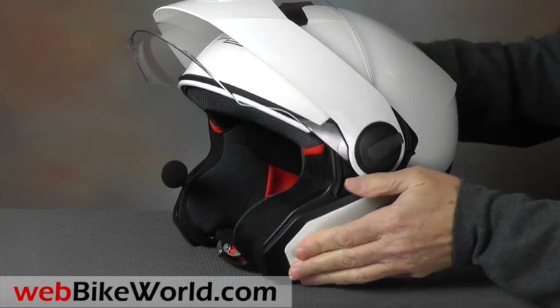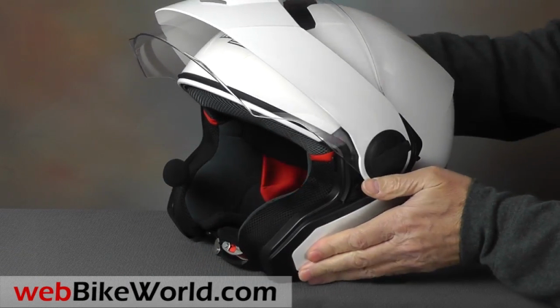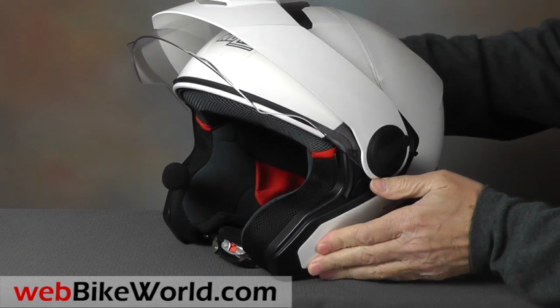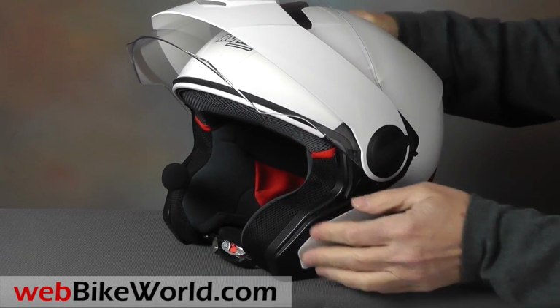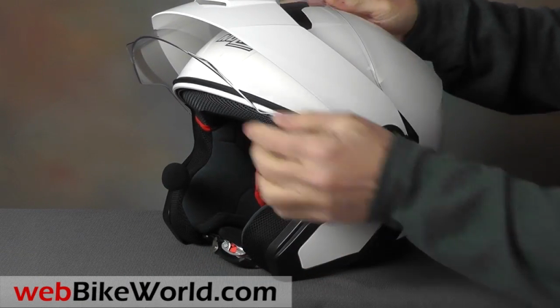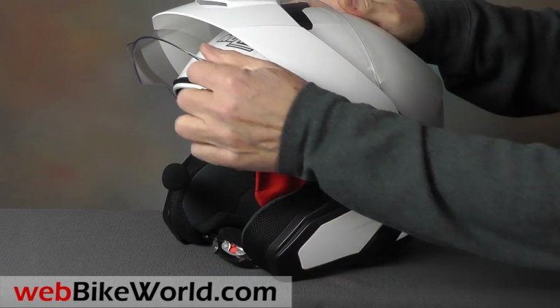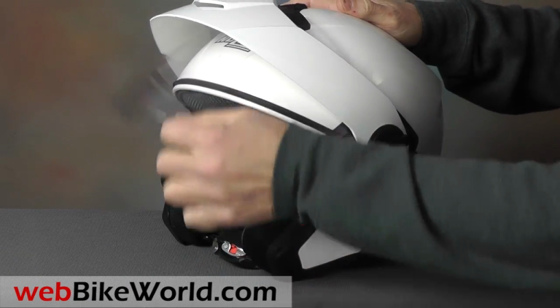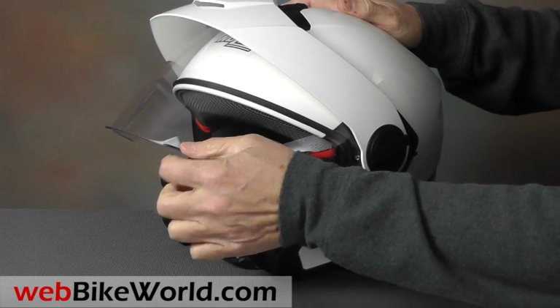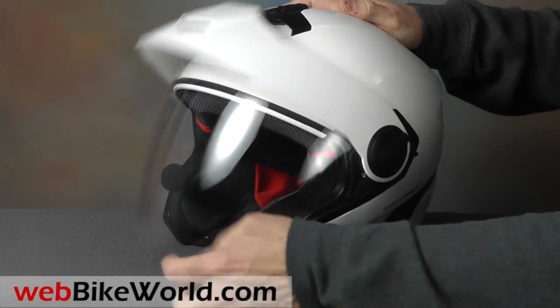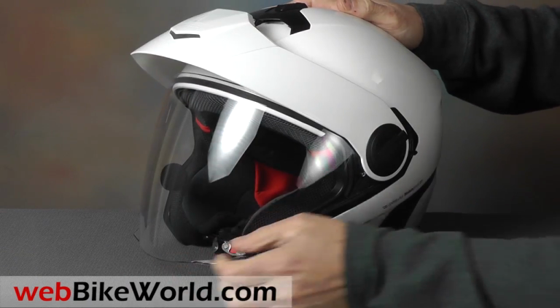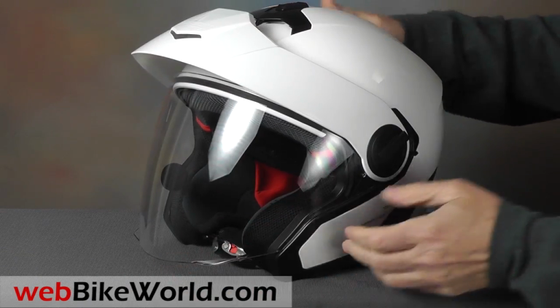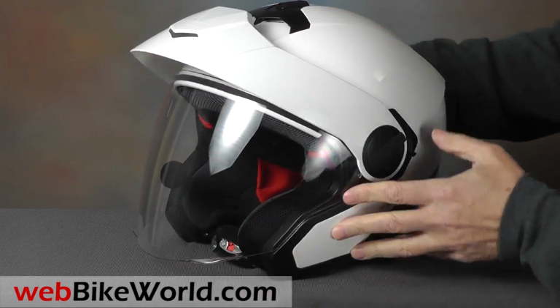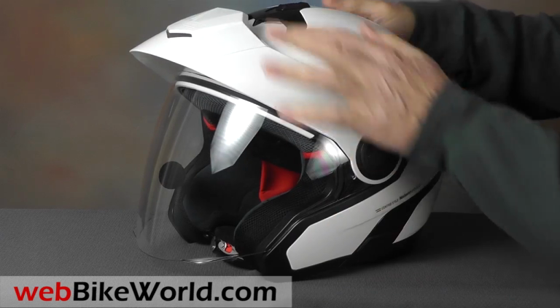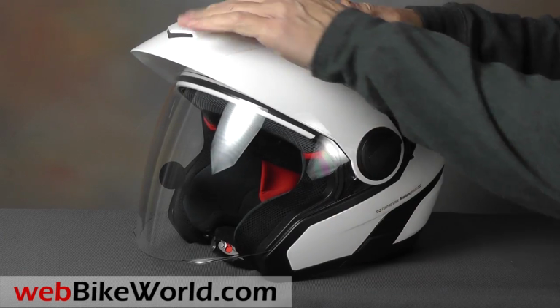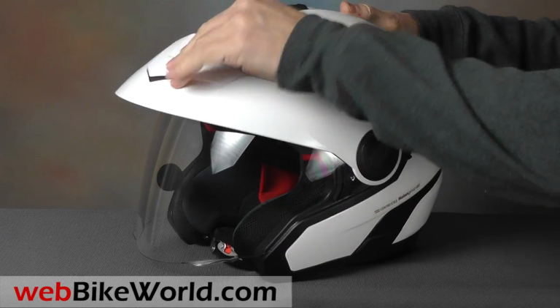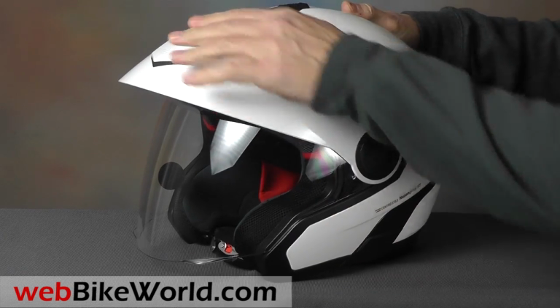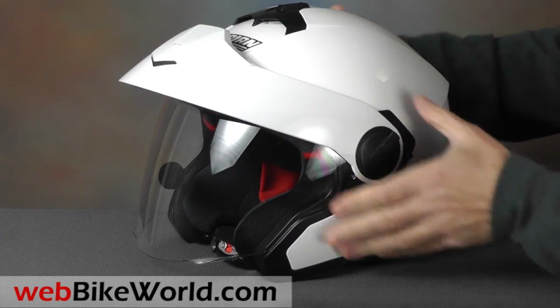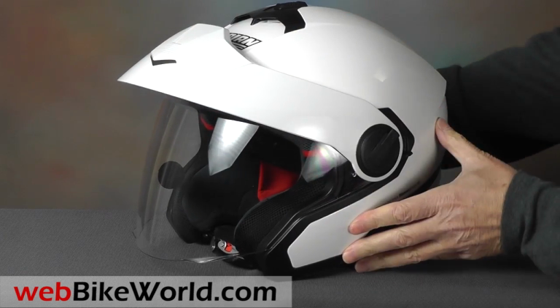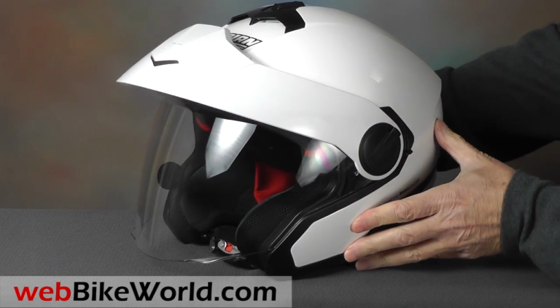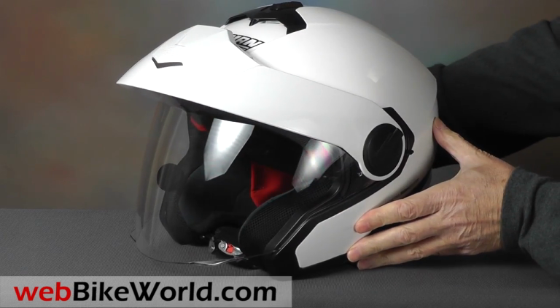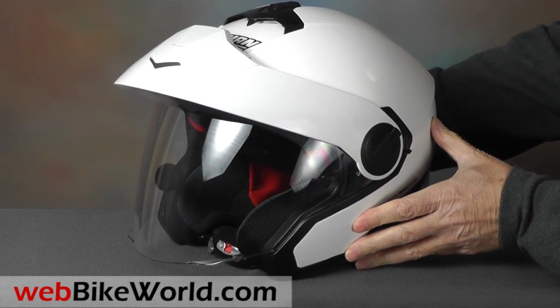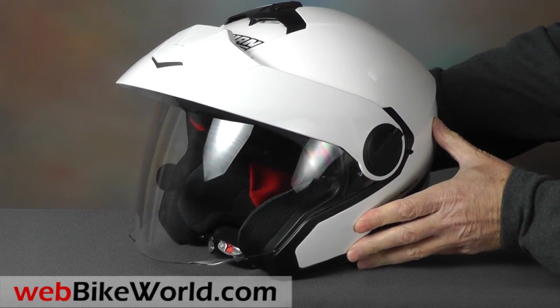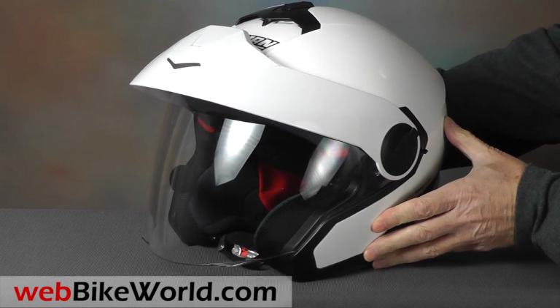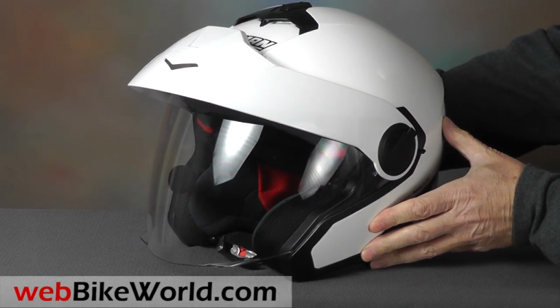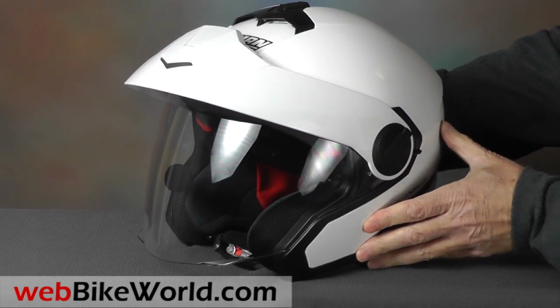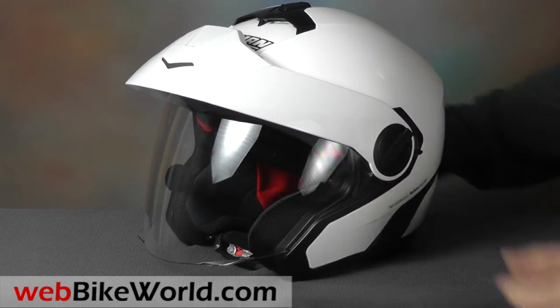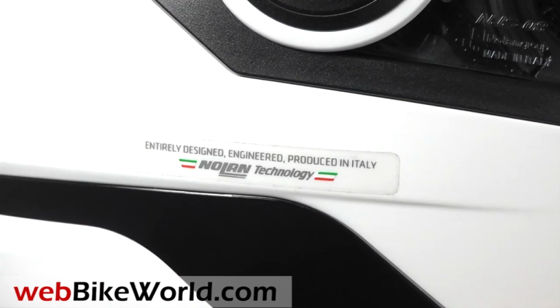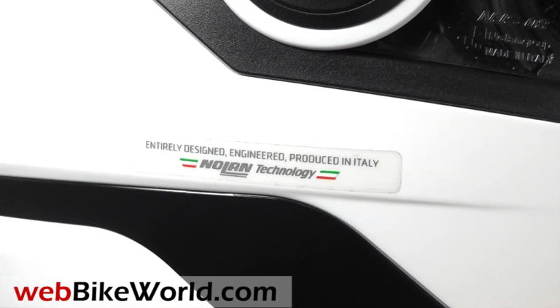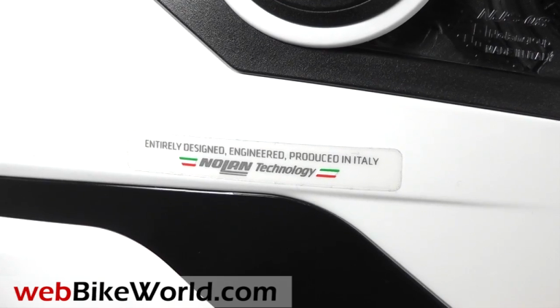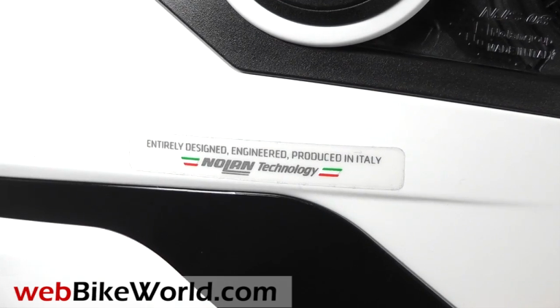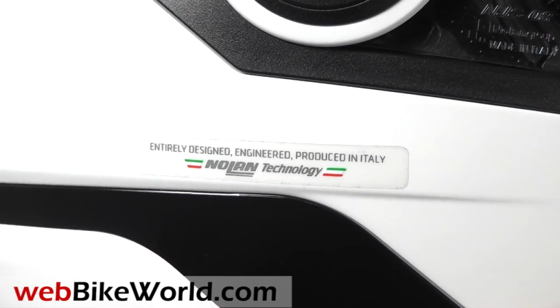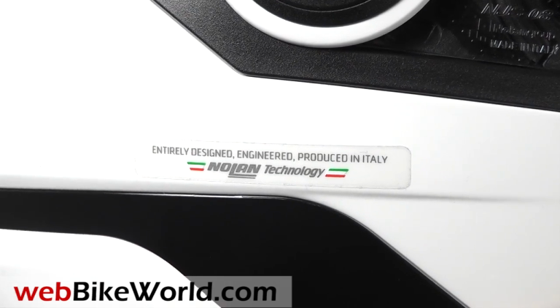Nolan helmets are designed and manufactured in Italy. Be sure to watch the Nolan factory tour video on the Web Bike World YouTube channel.